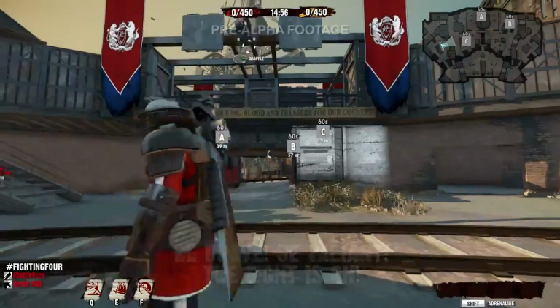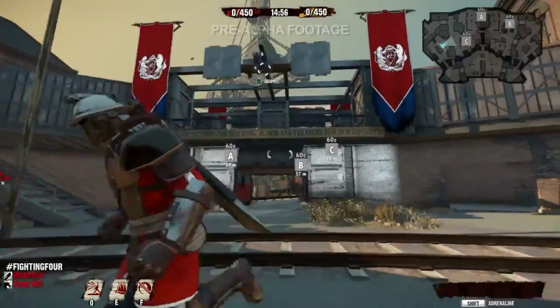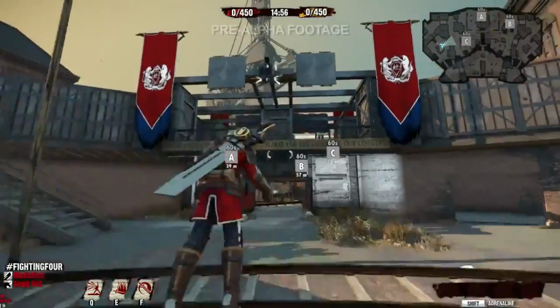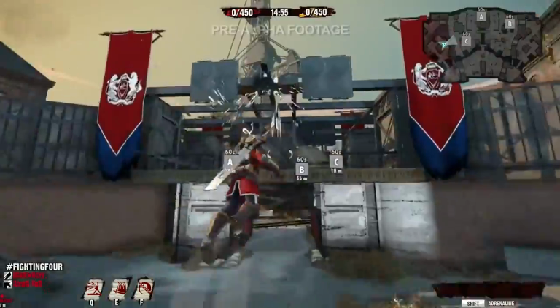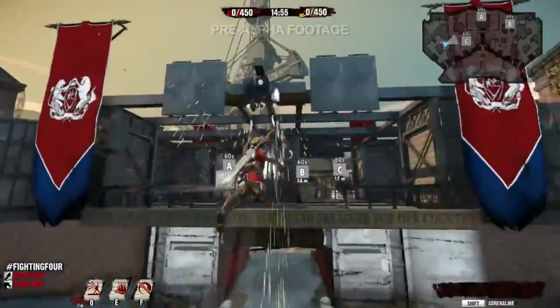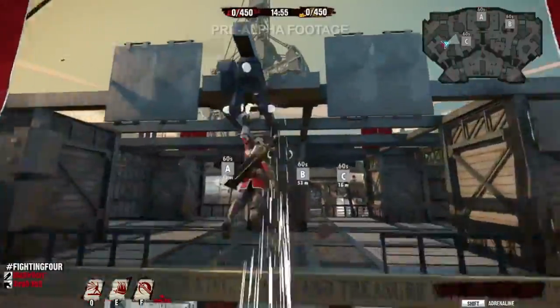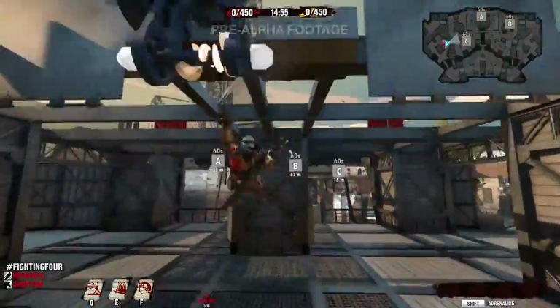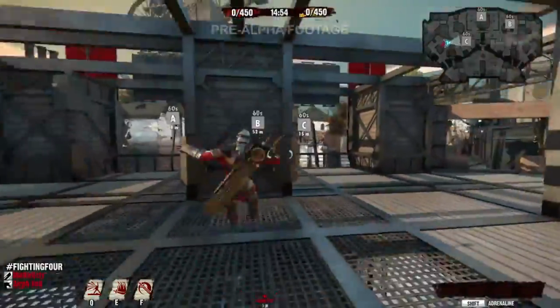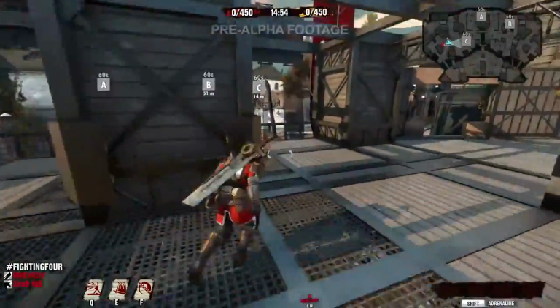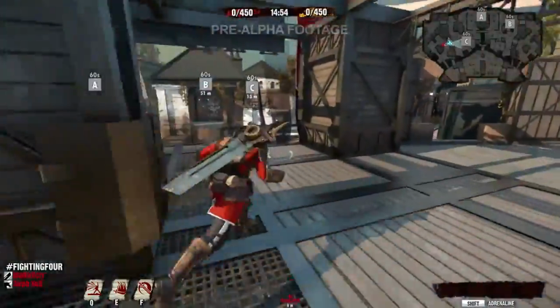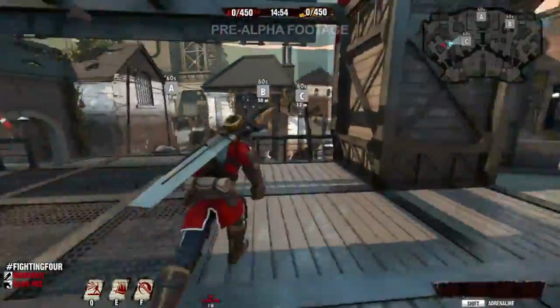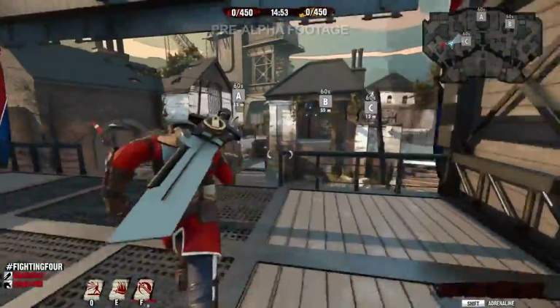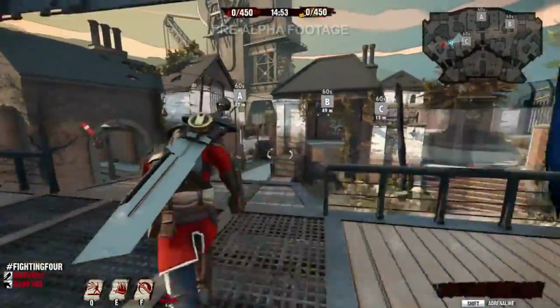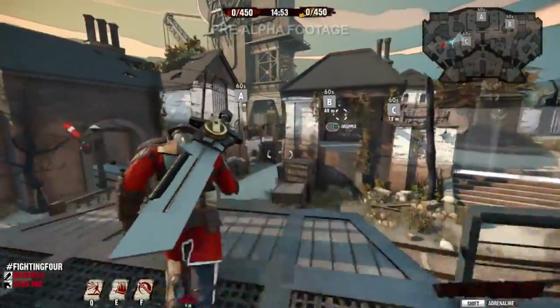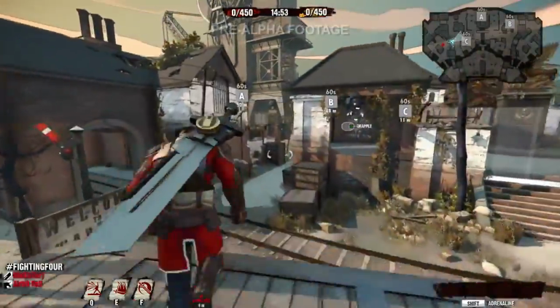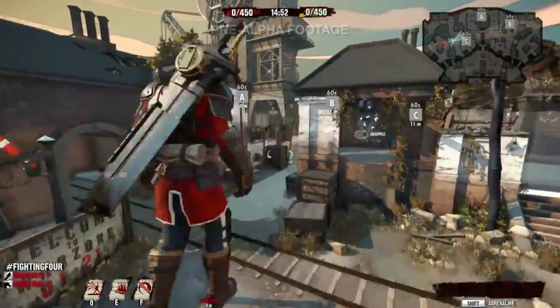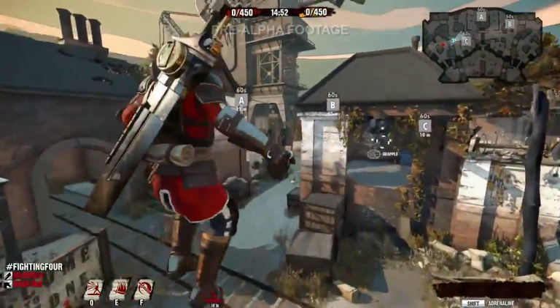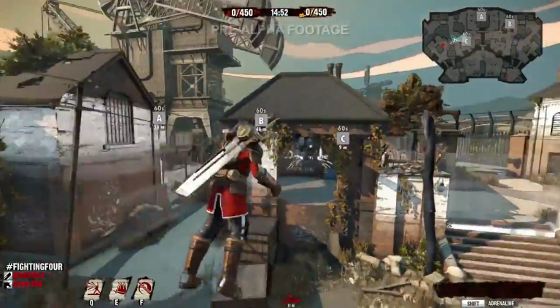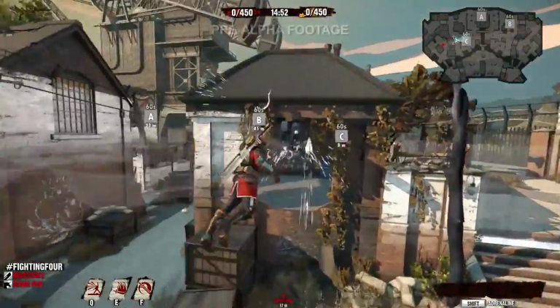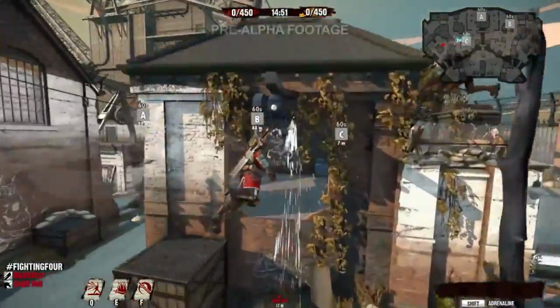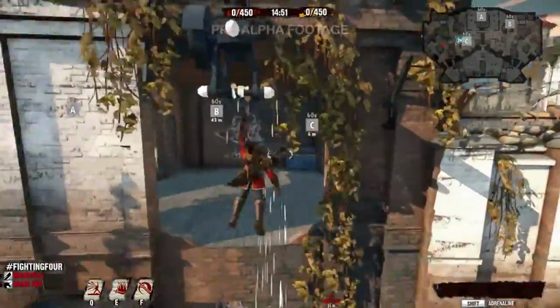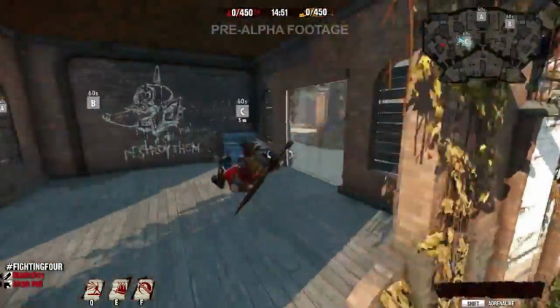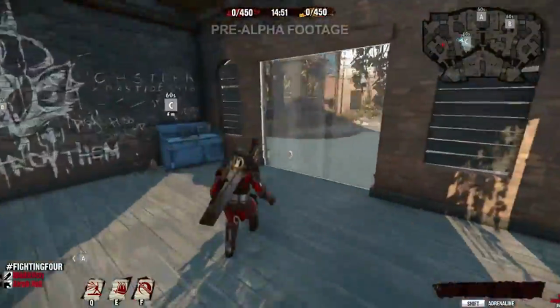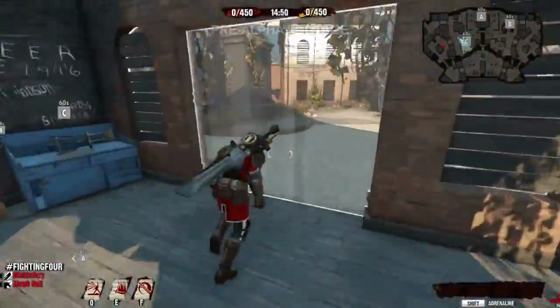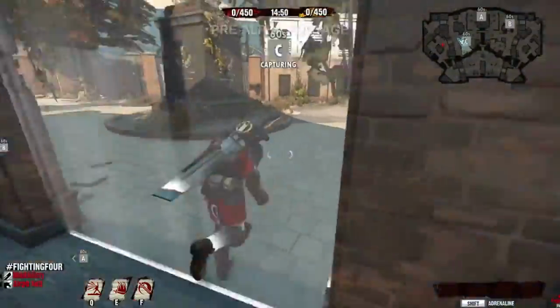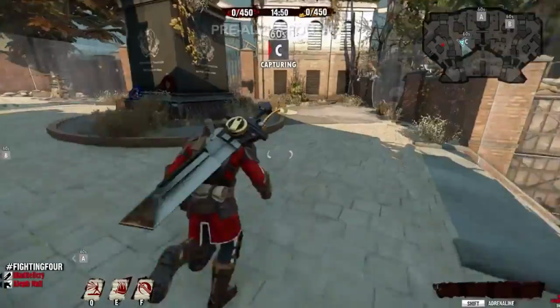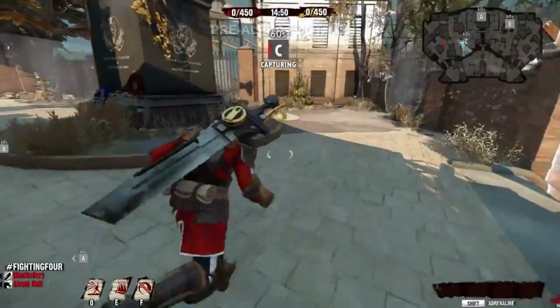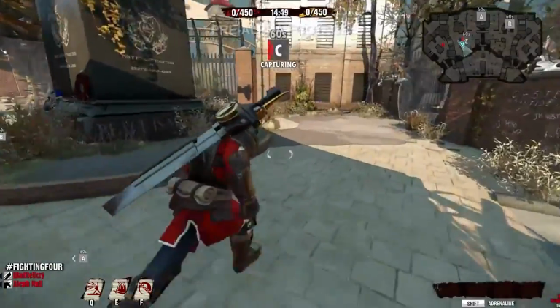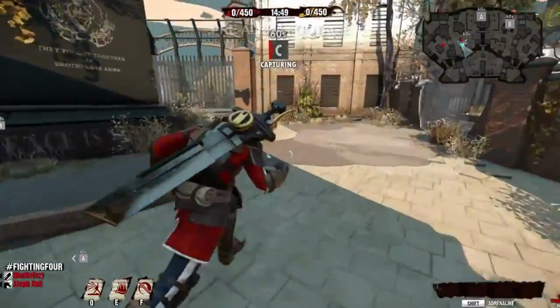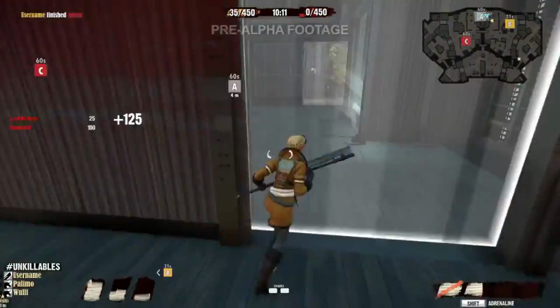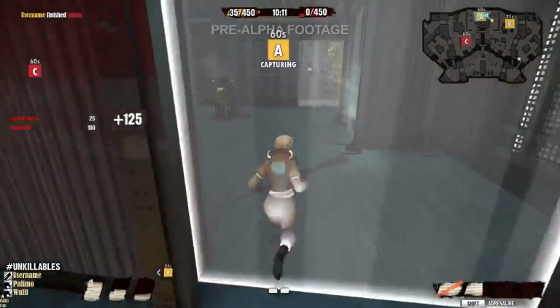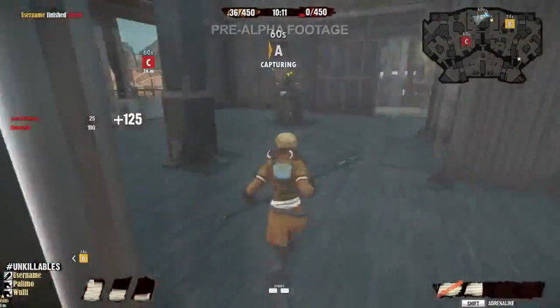Movement is a really big part of the game. One unique feature we have is Grapple. You can use Grapple to swing from point to point, covering the map very quickly.